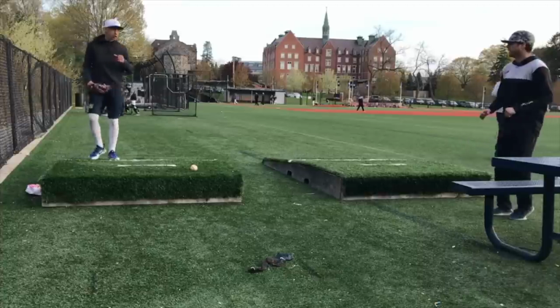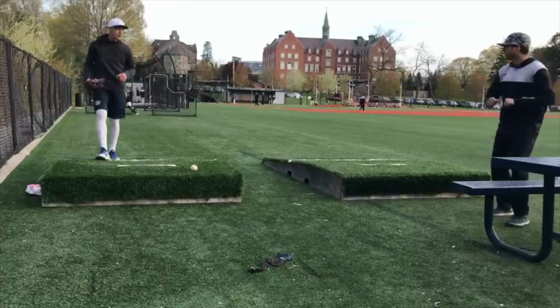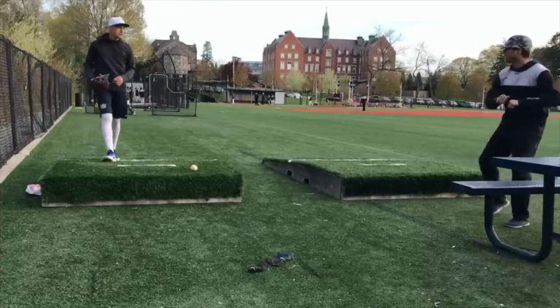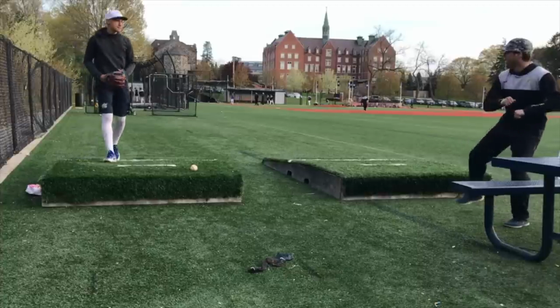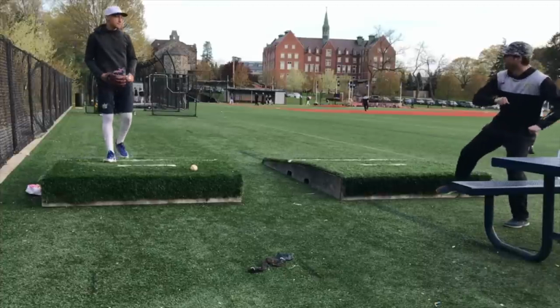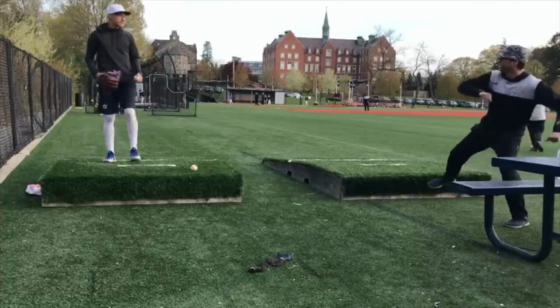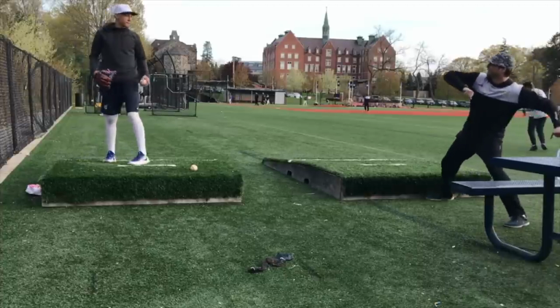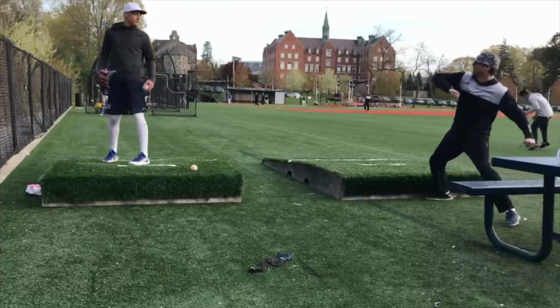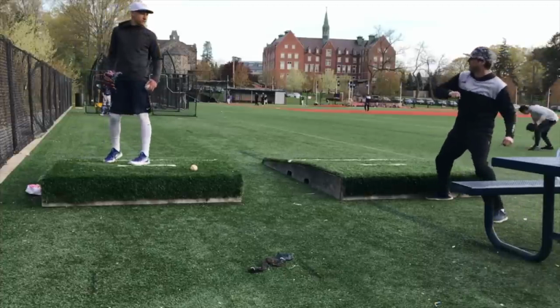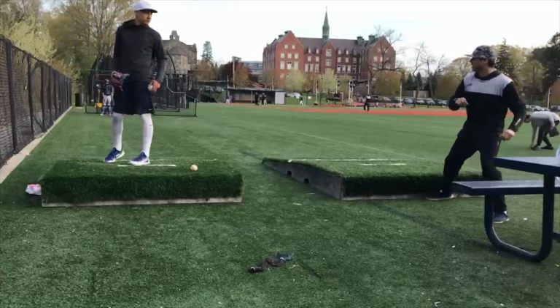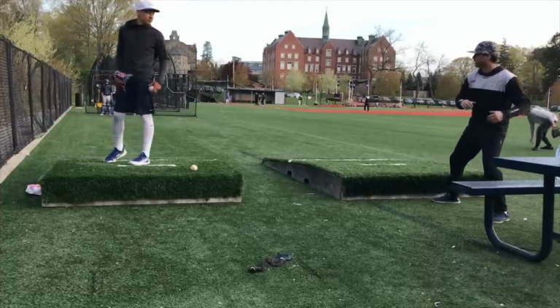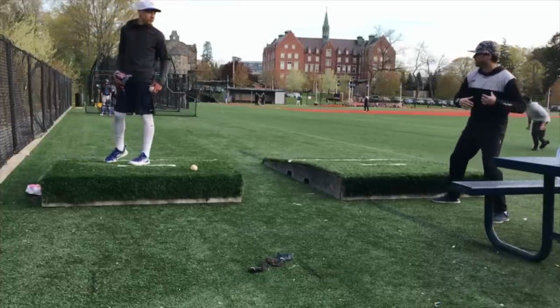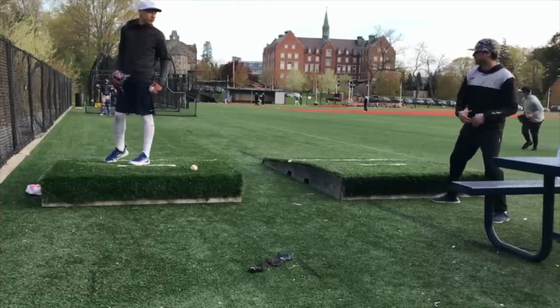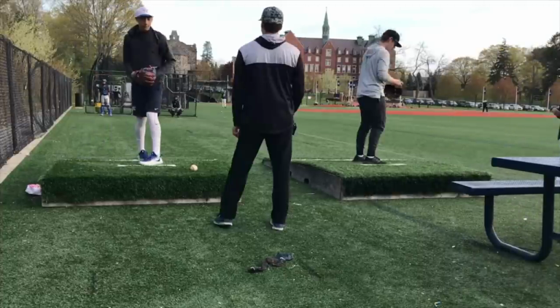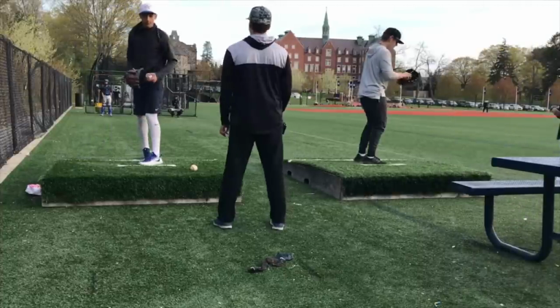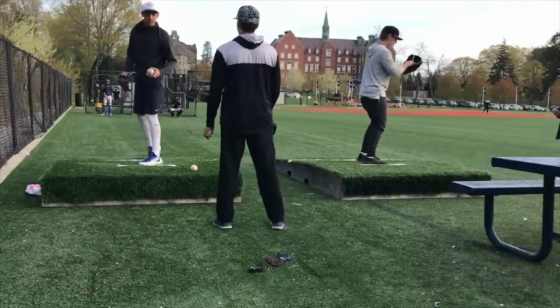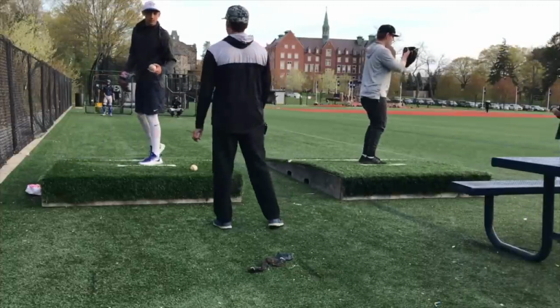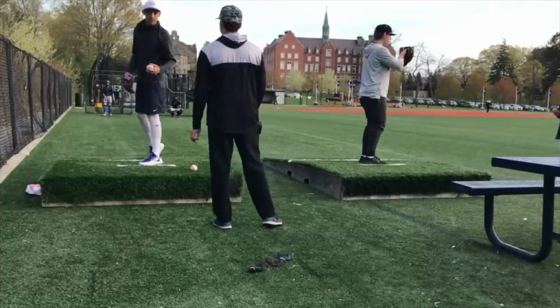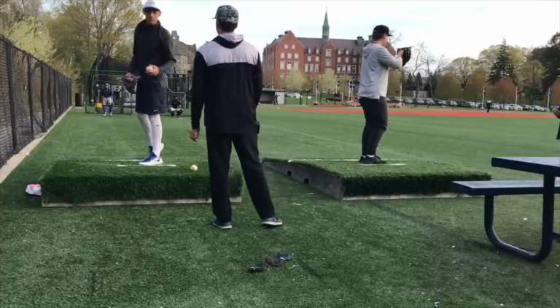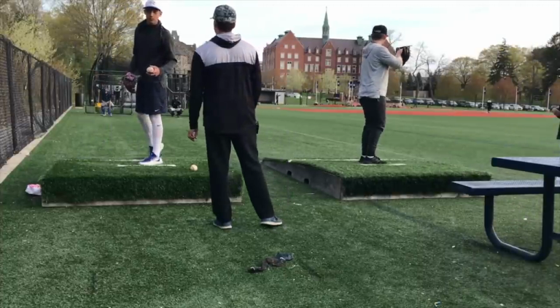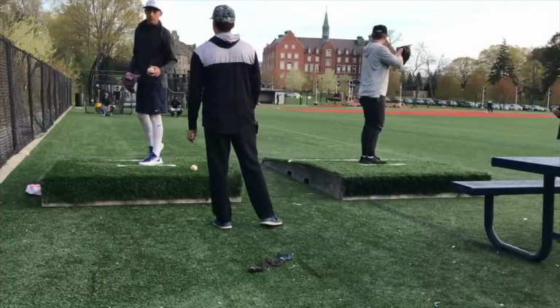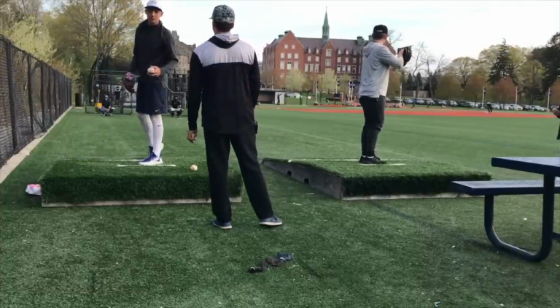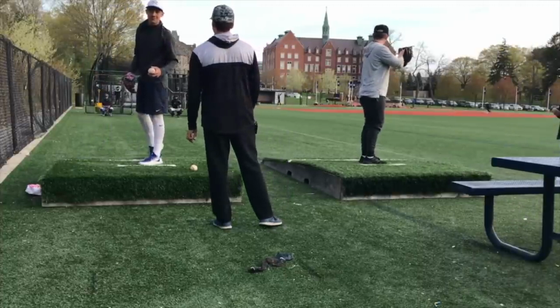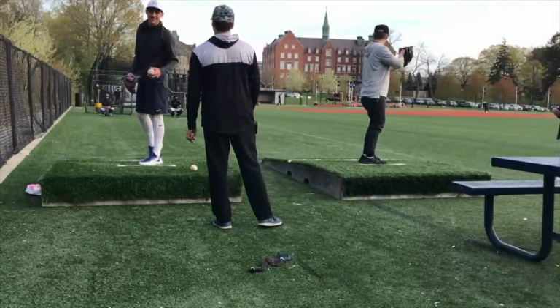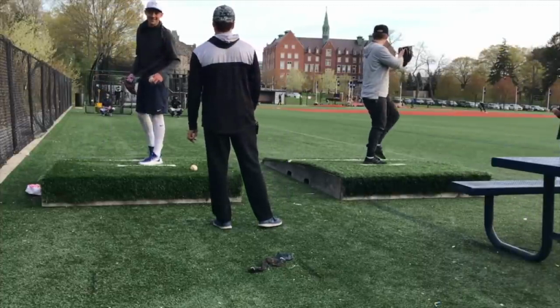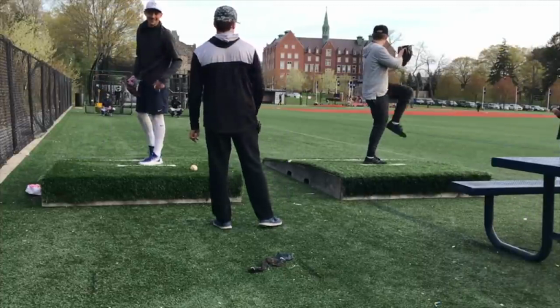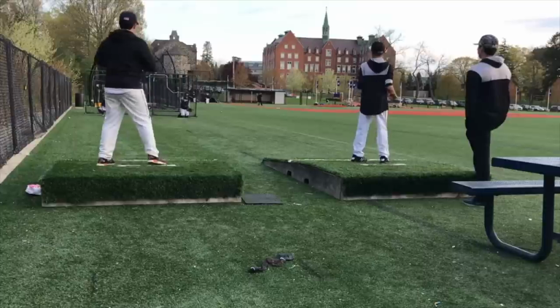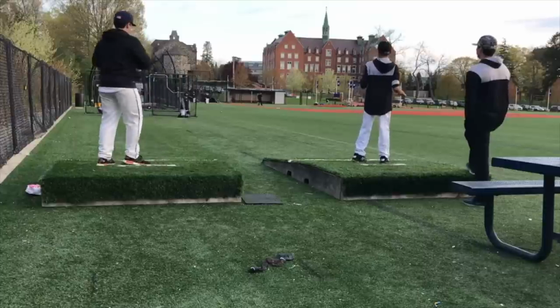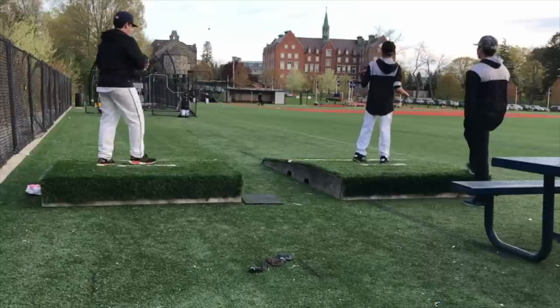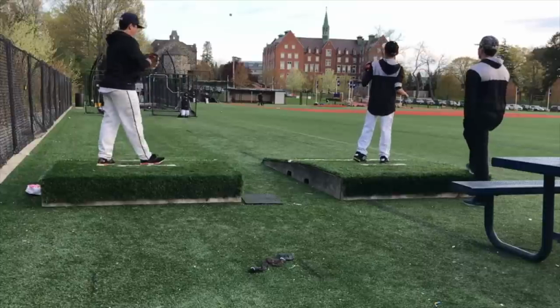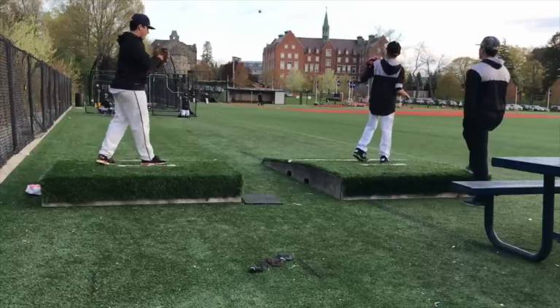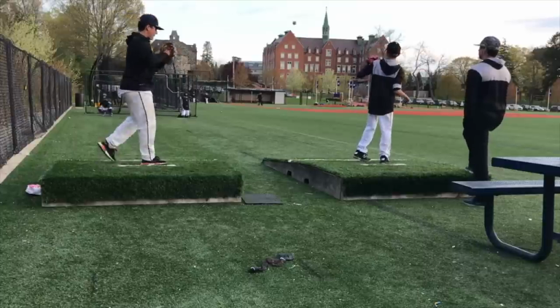Engage that back leg and stay here. Are you counting? Because I'm not. Let's see the E-fist.